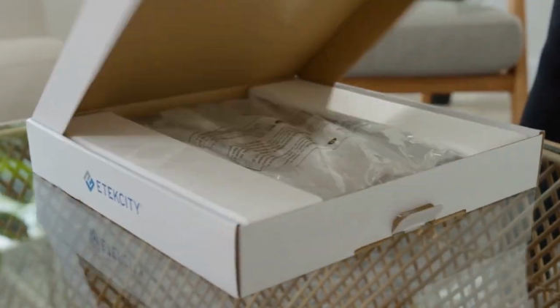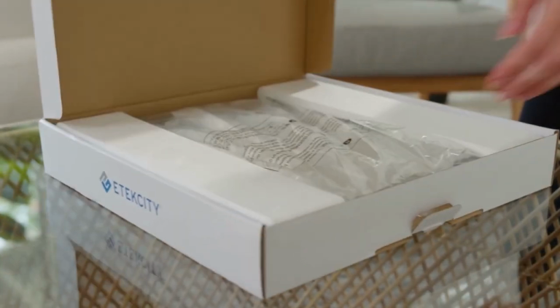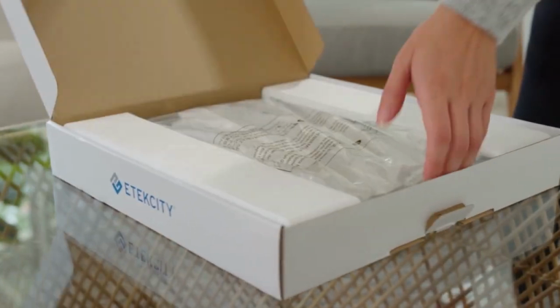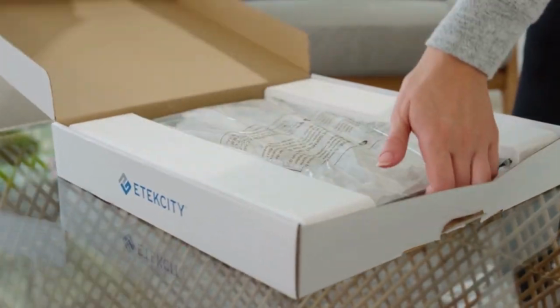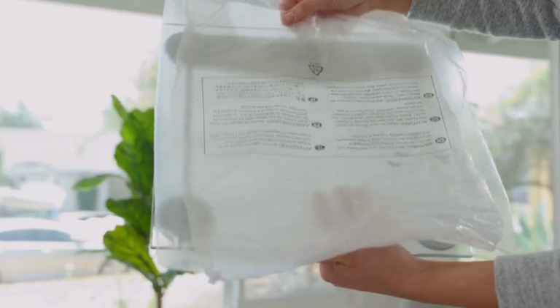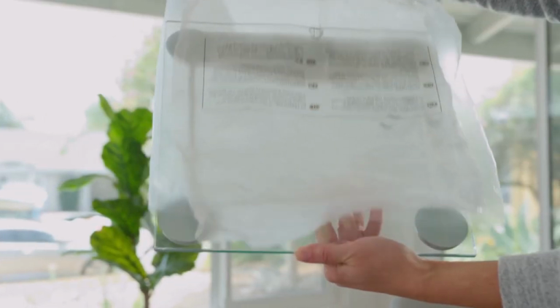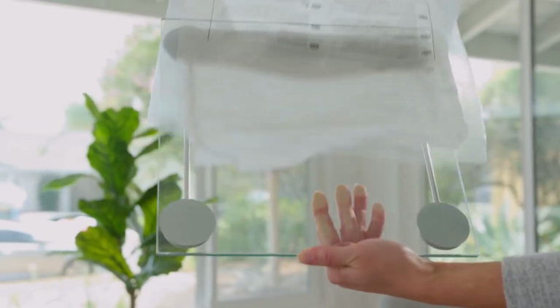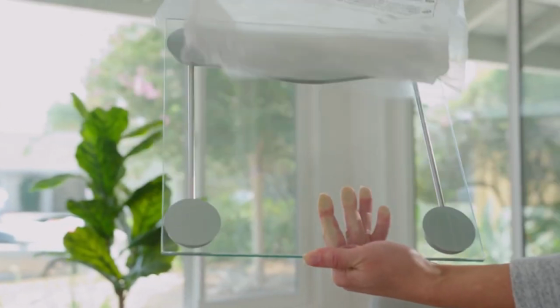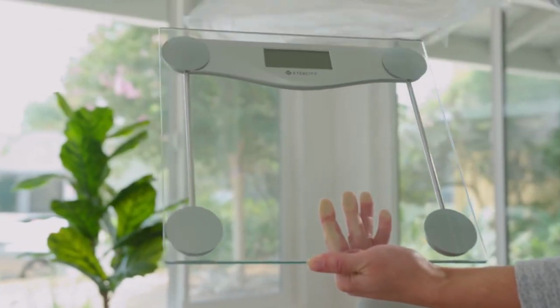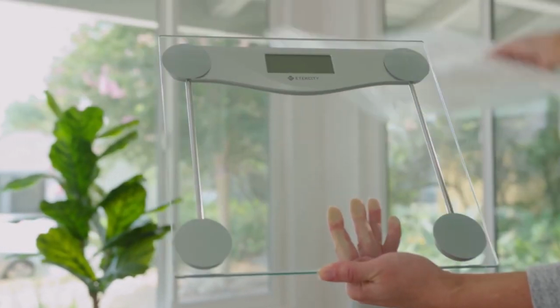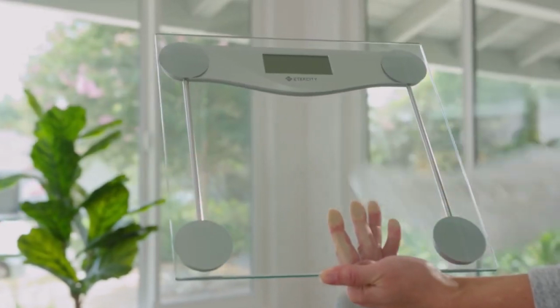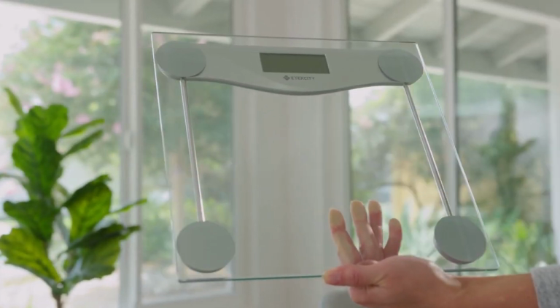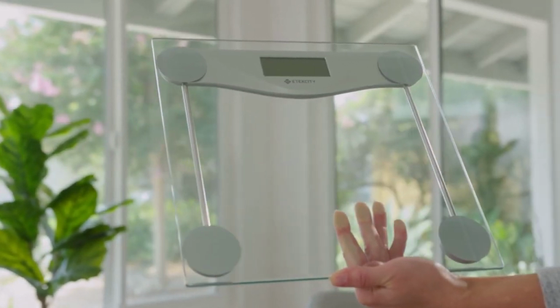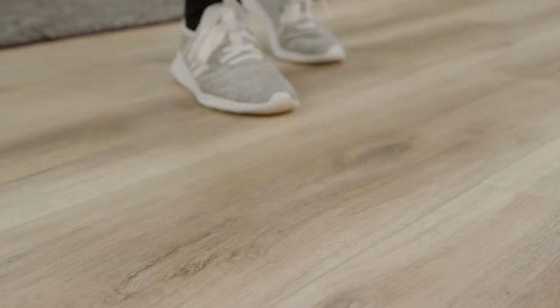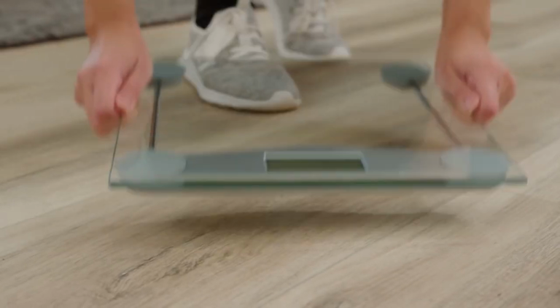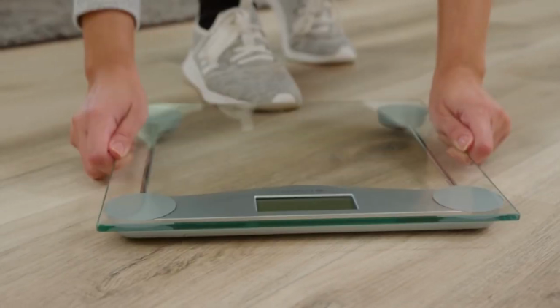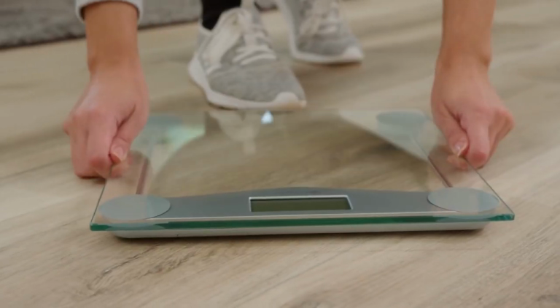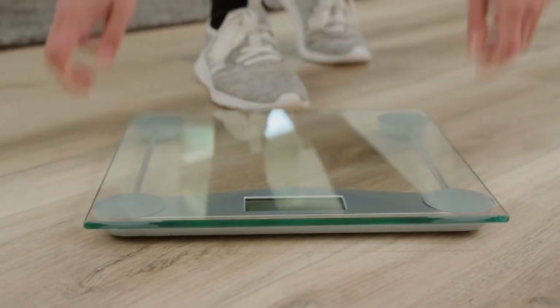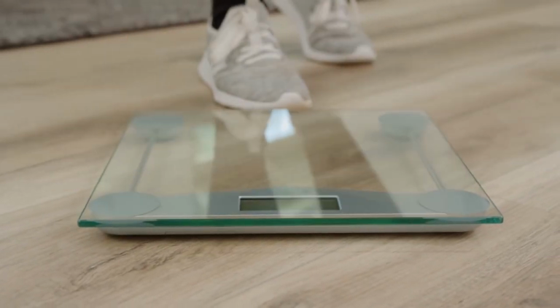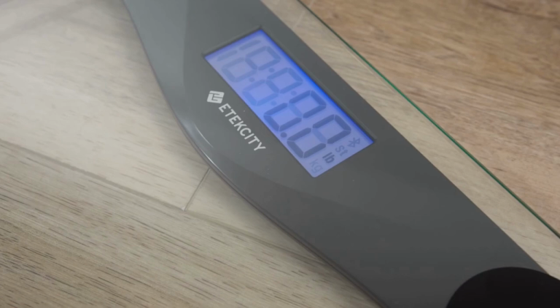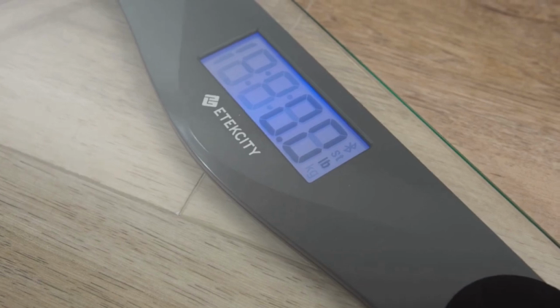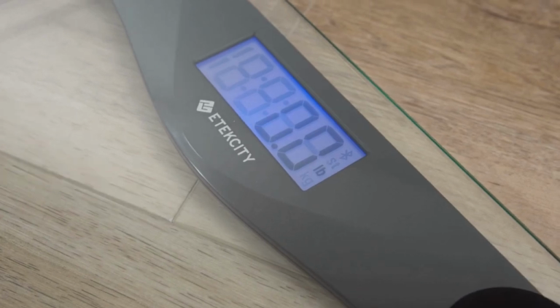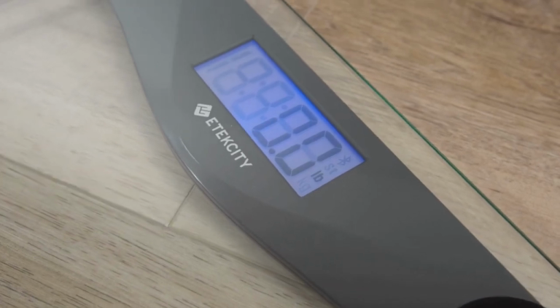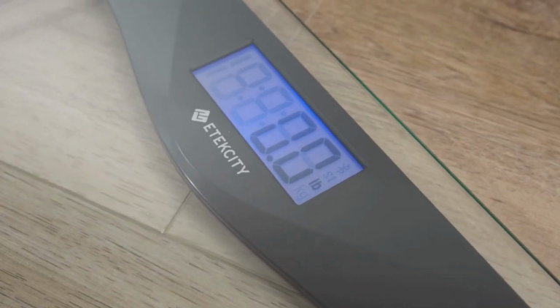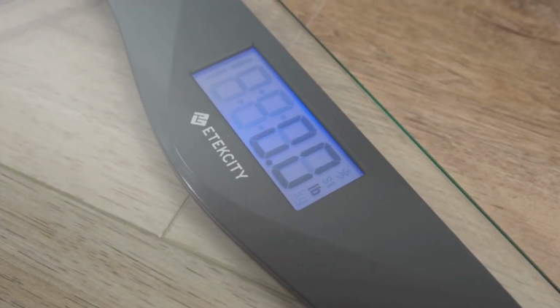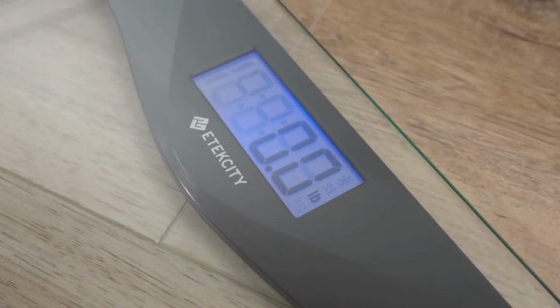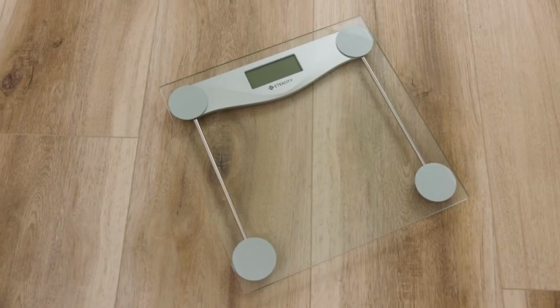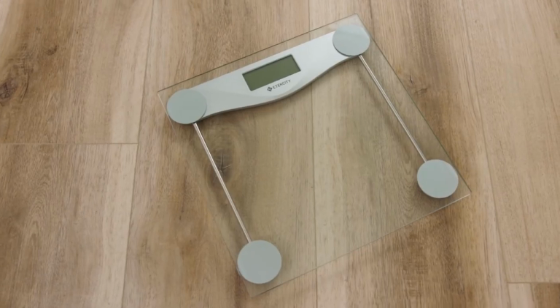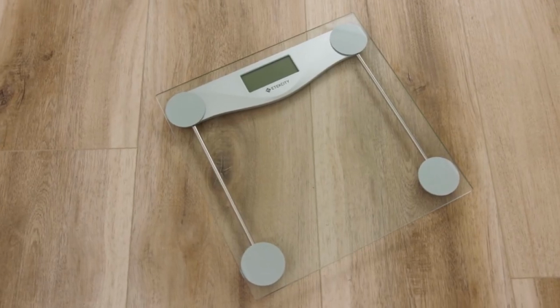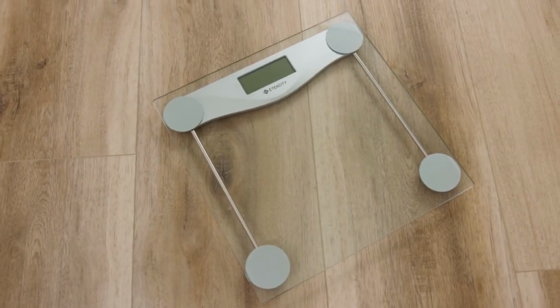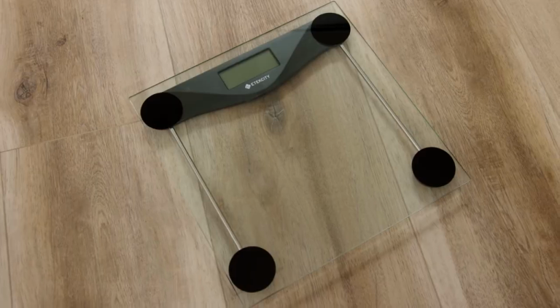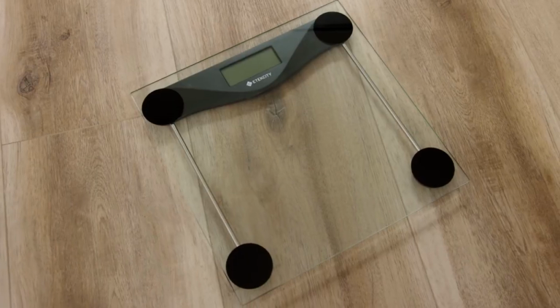eTechCity's Digital Body Weight Scale is ready to go right out of the box. Simply step forward for quick and accurate results.